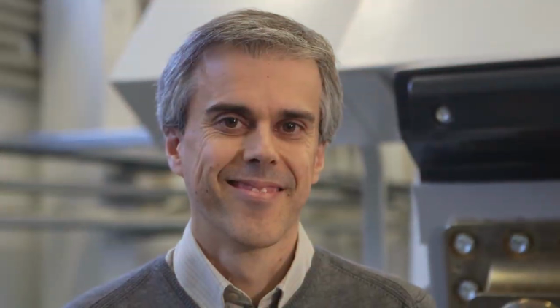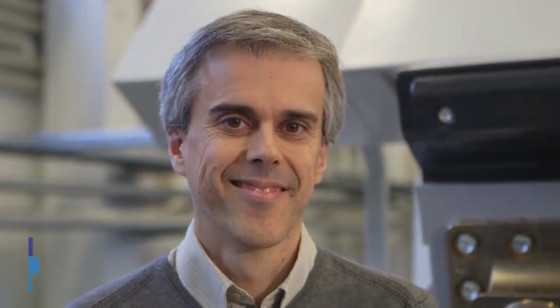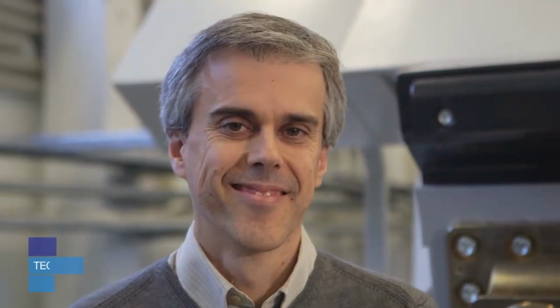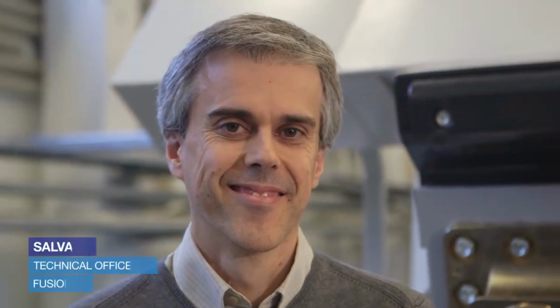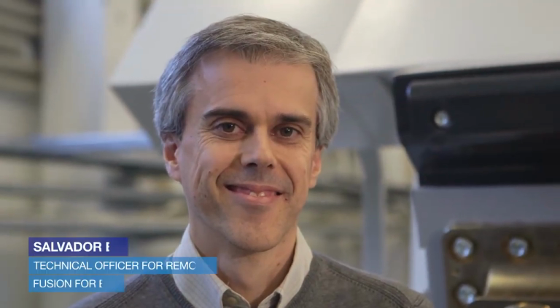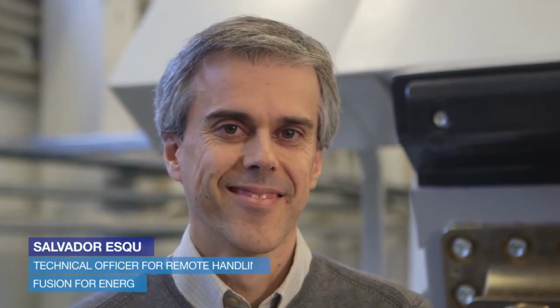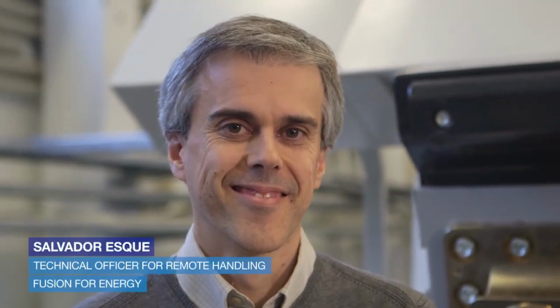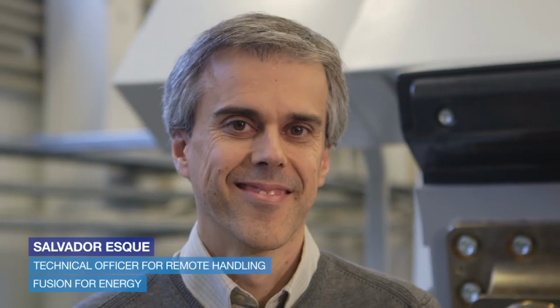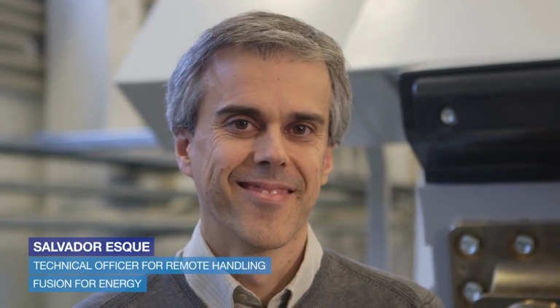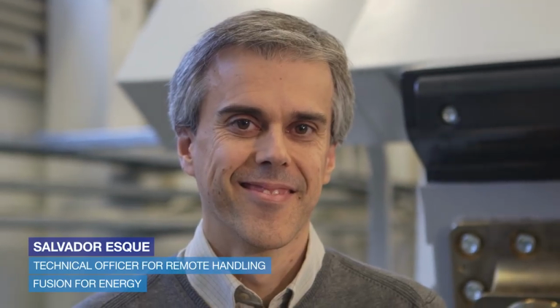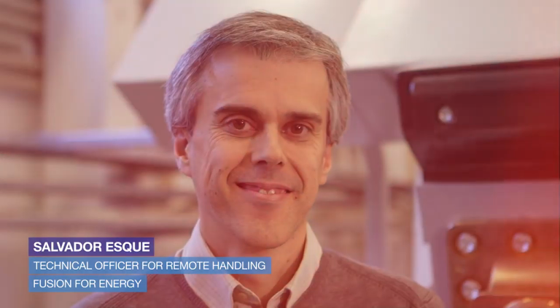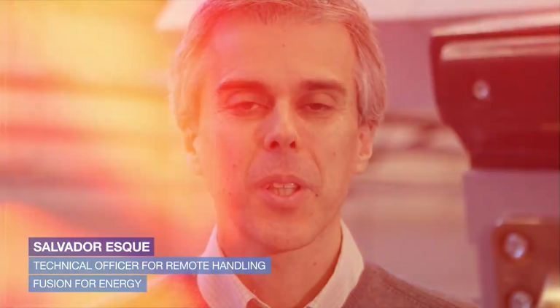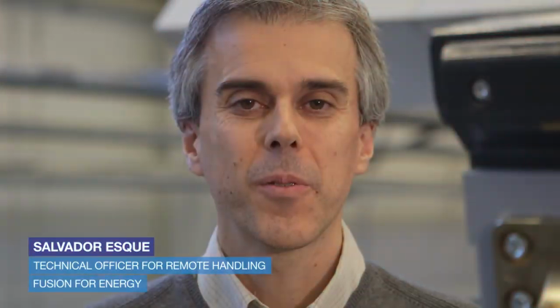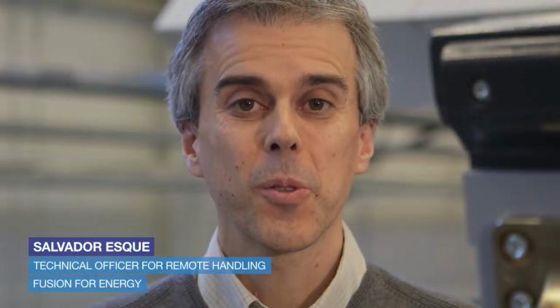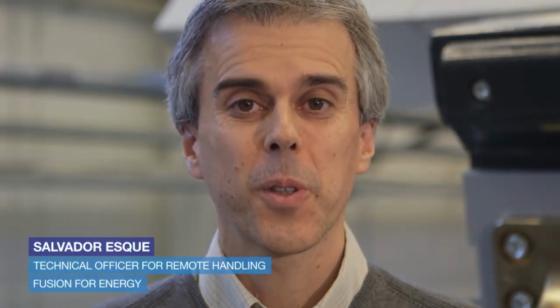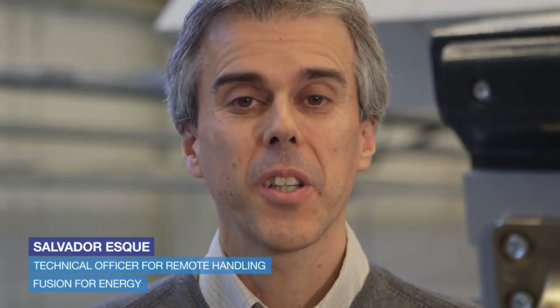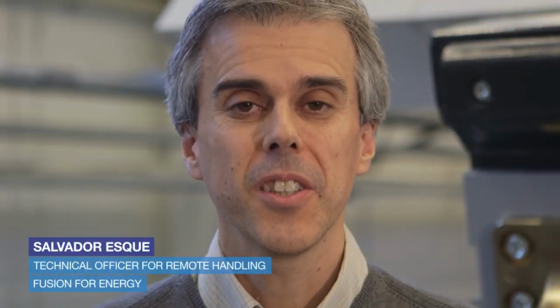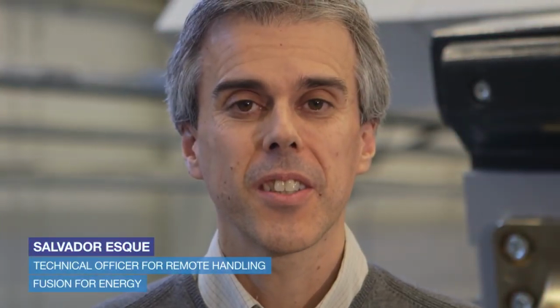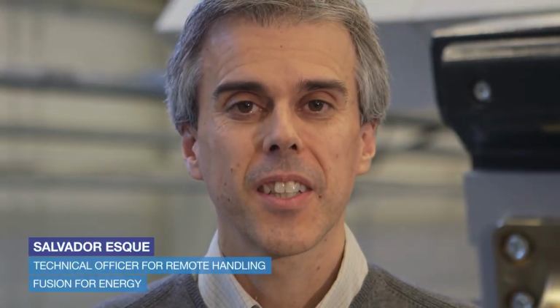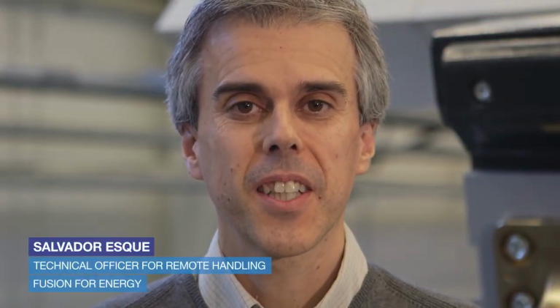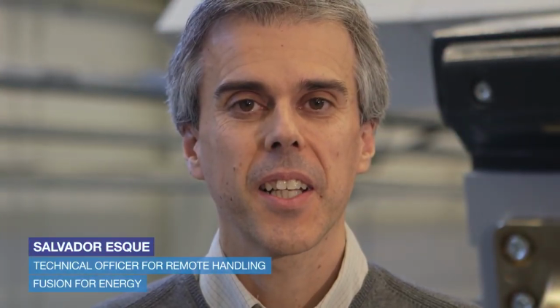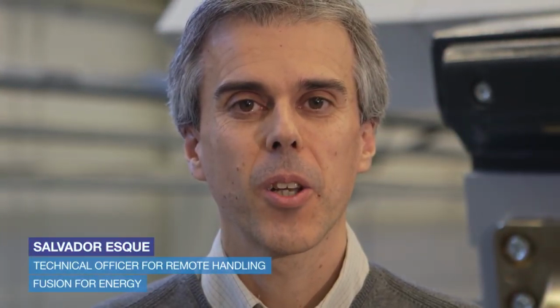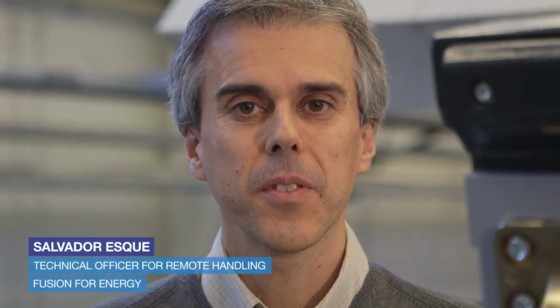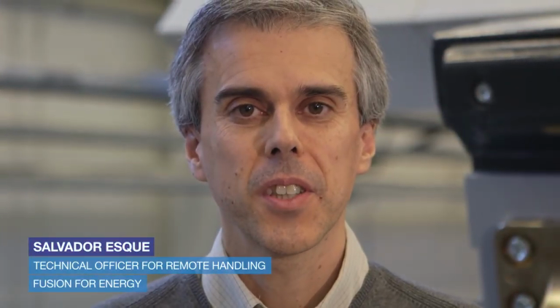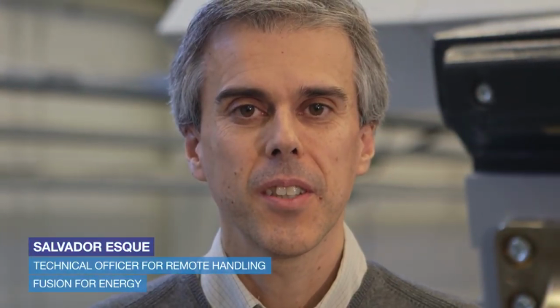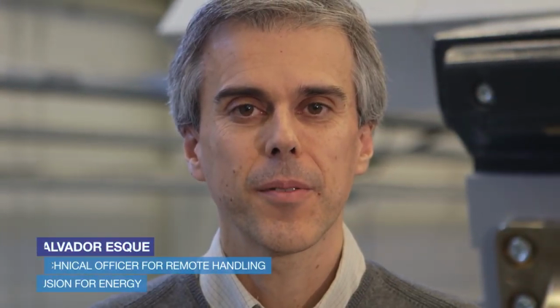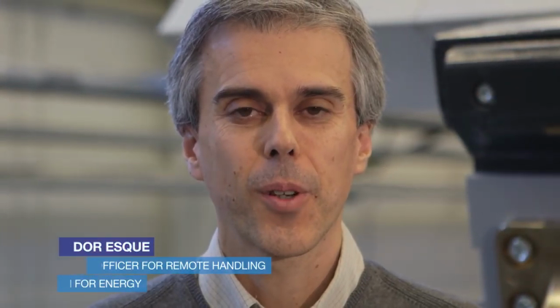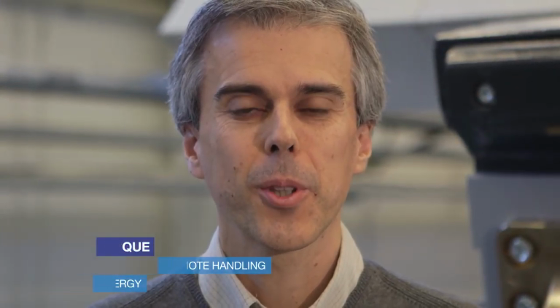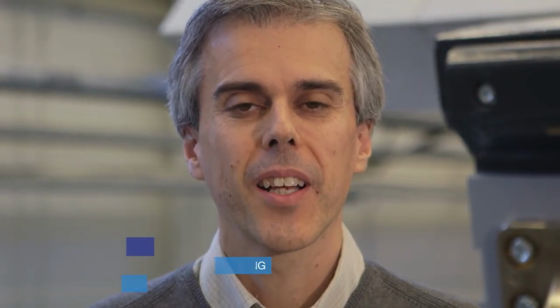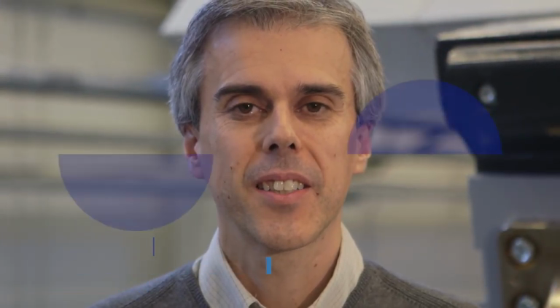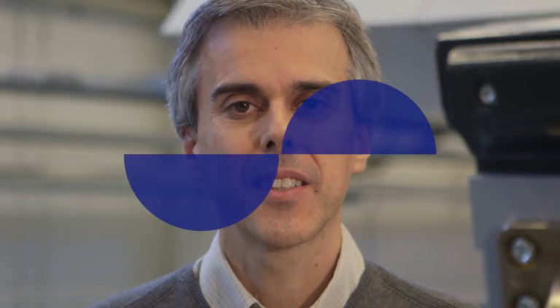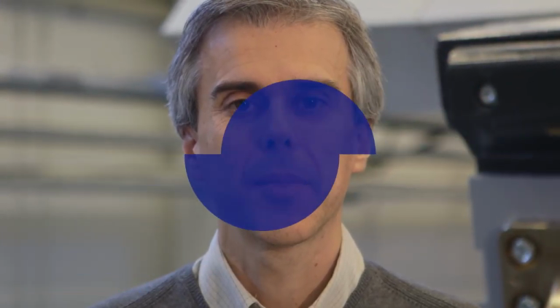My name is Salvador Esque. I work in Fusion4Energy as a technical officer for remote handling systems.